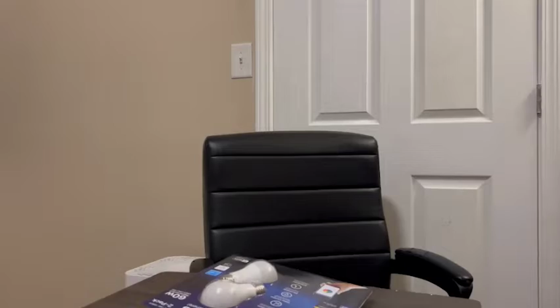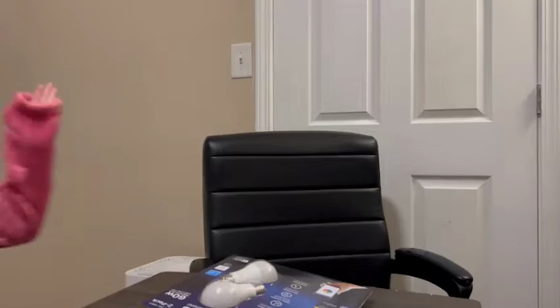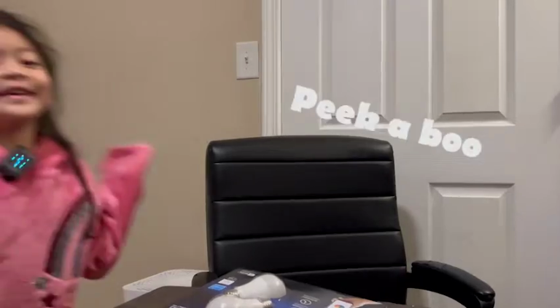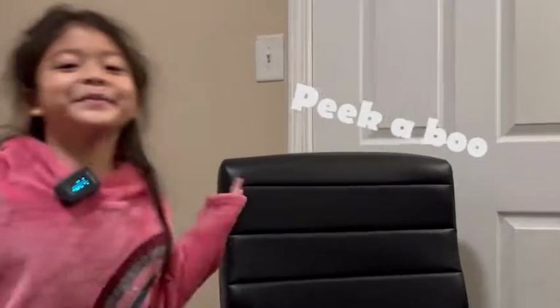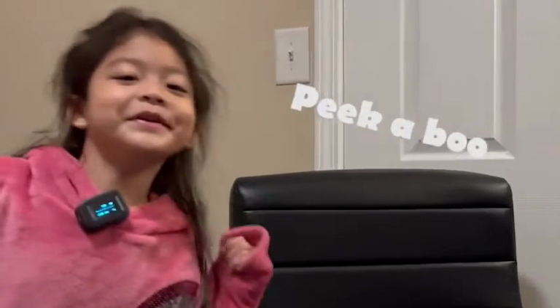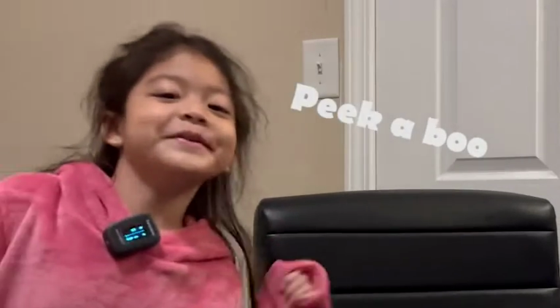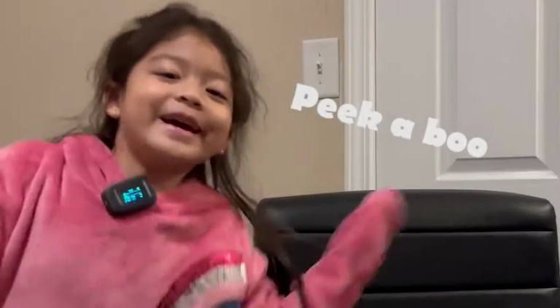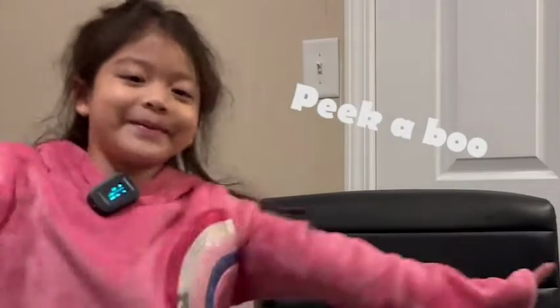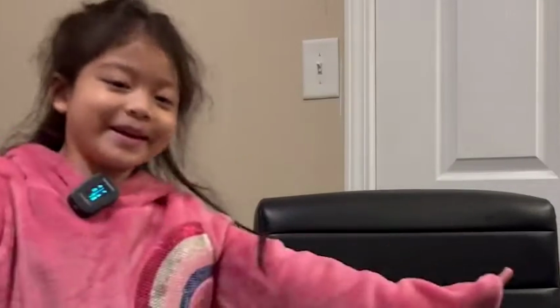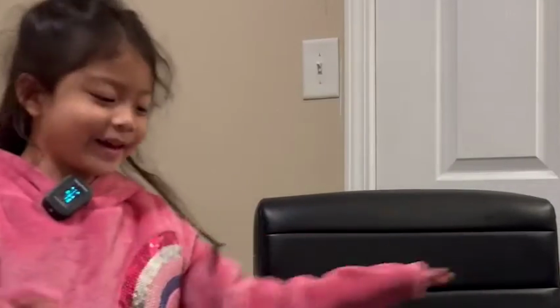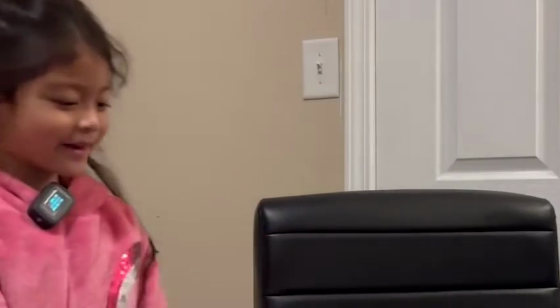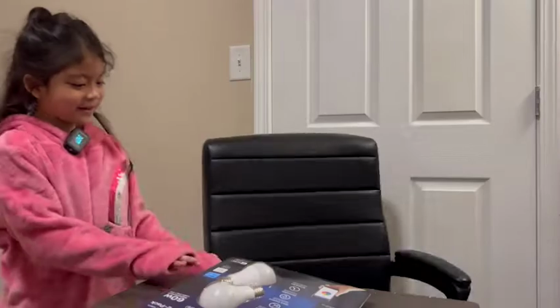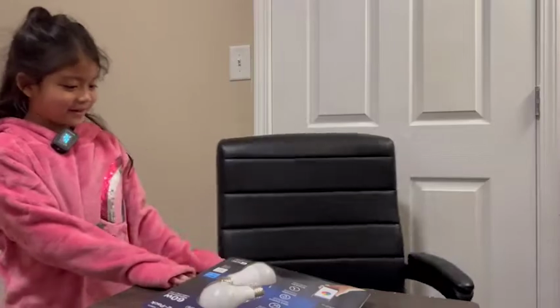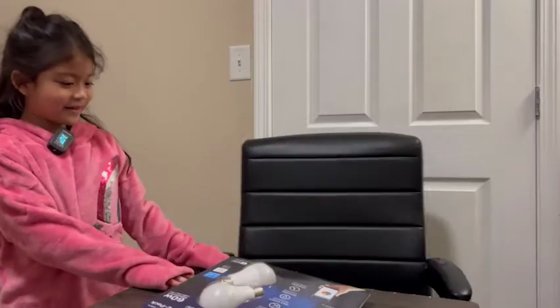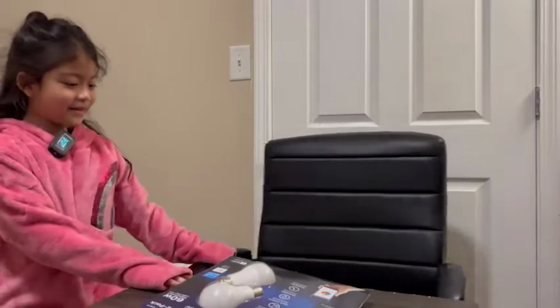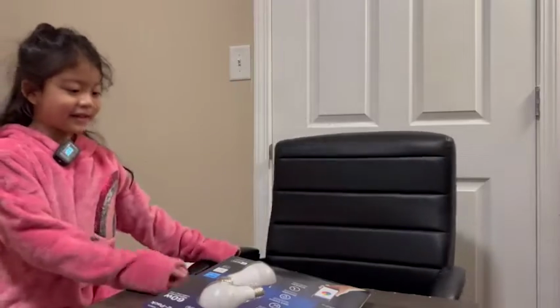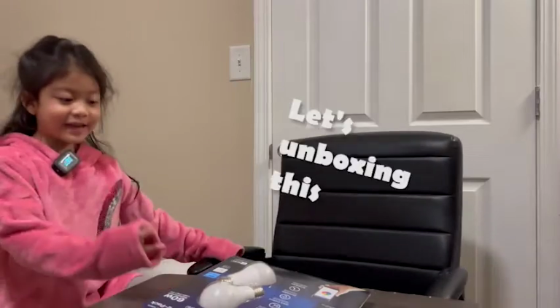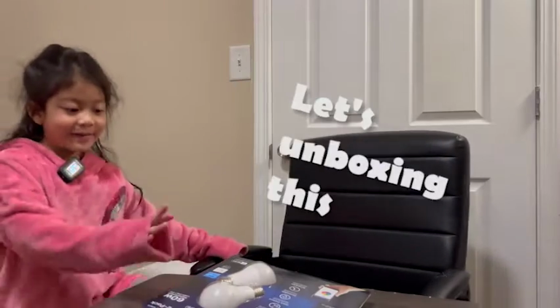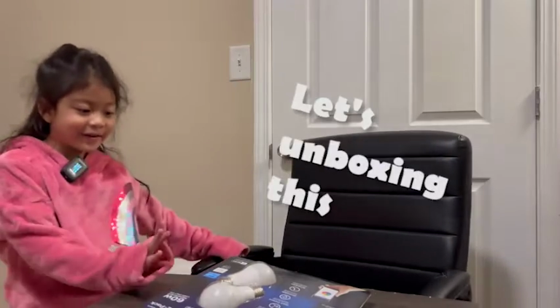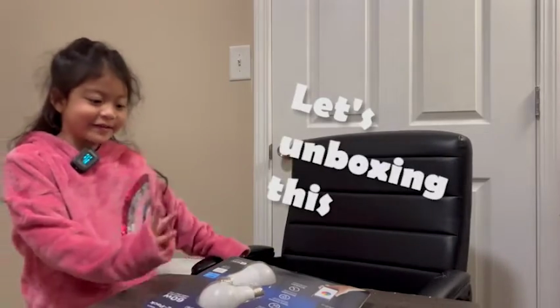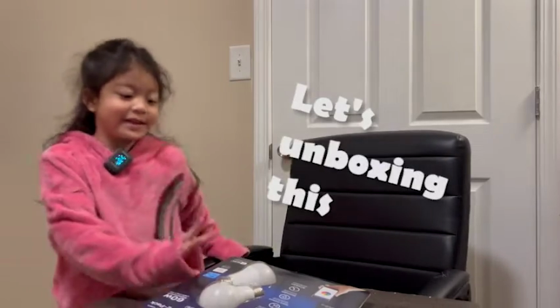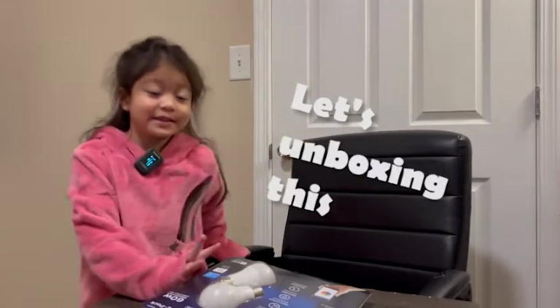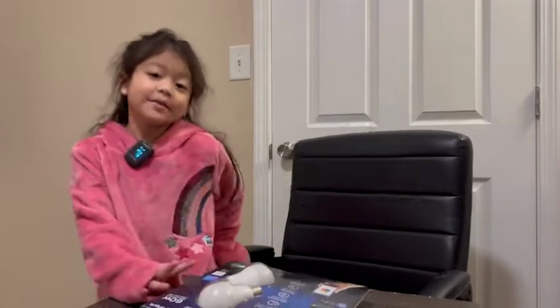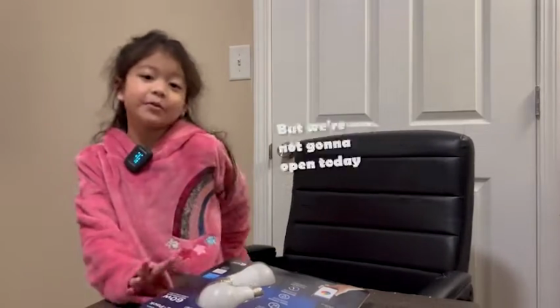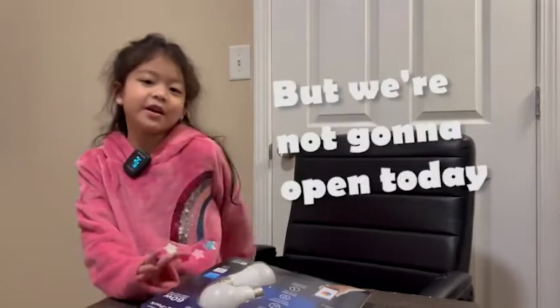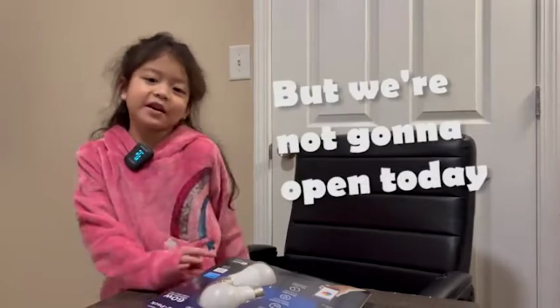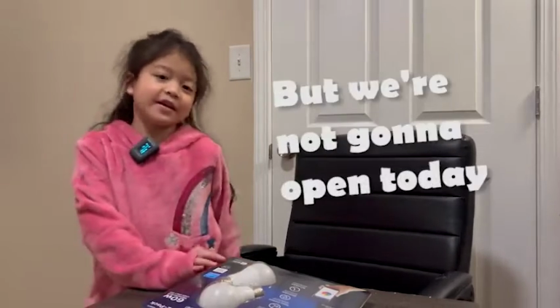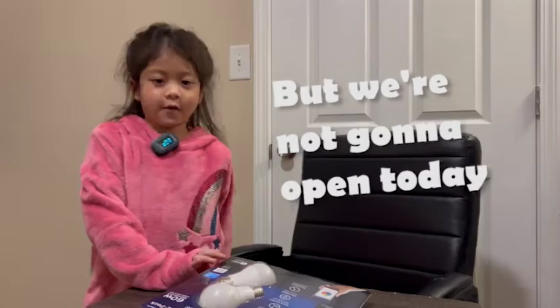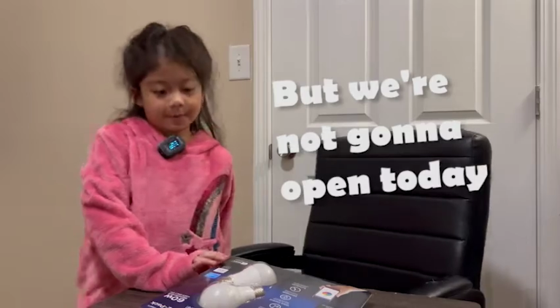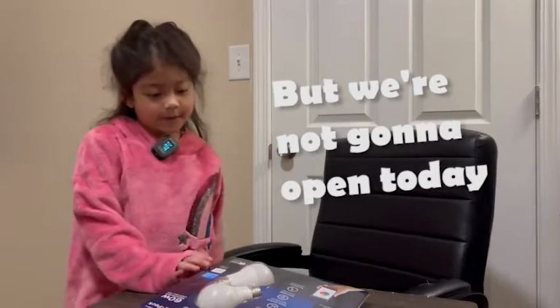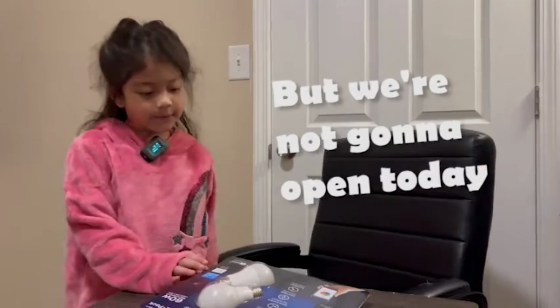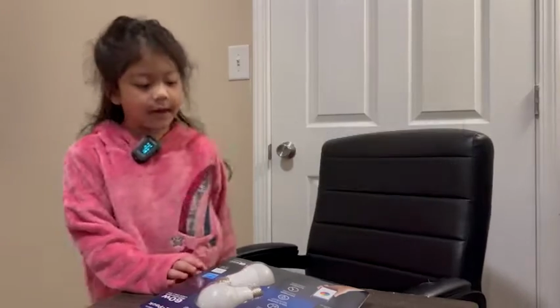Peek-a-boo, I'm right here. Let's unbox this, but we are not going to open it today.